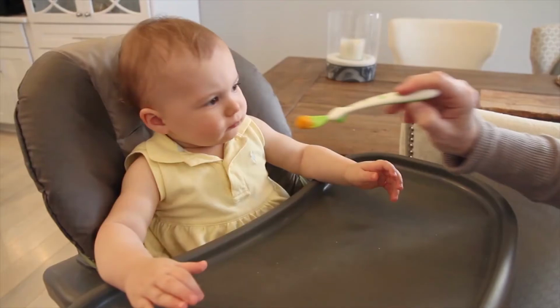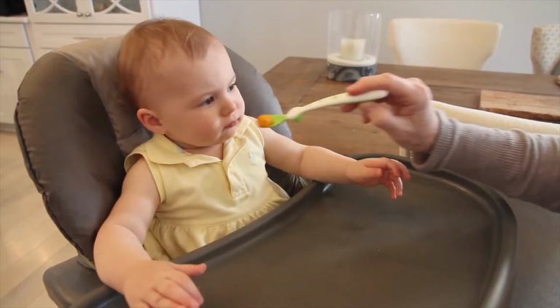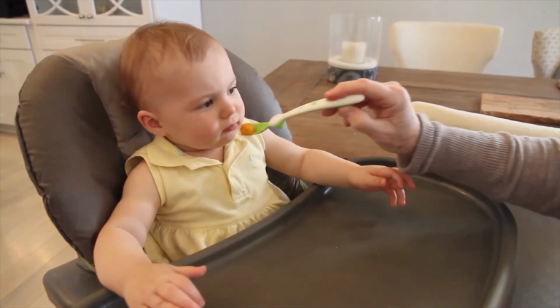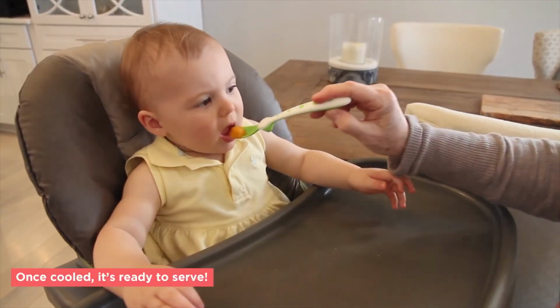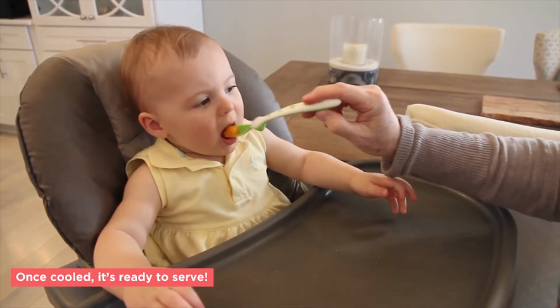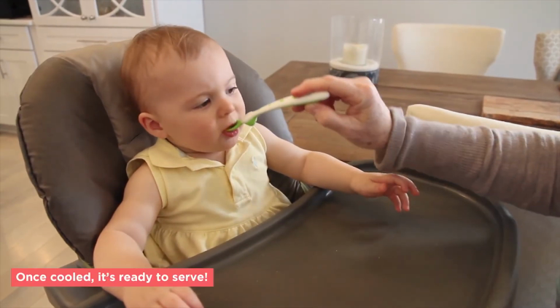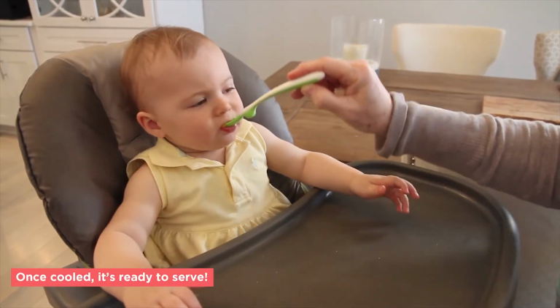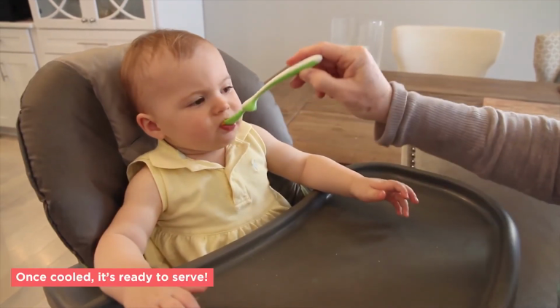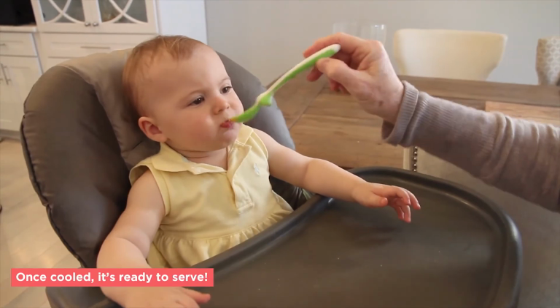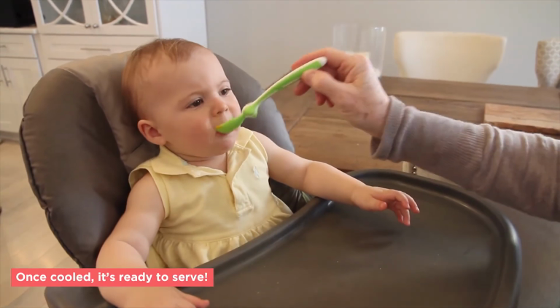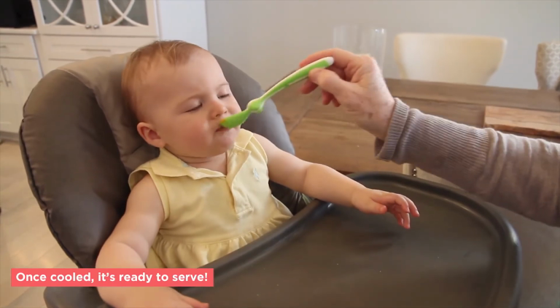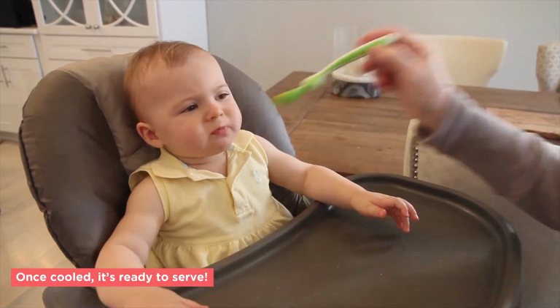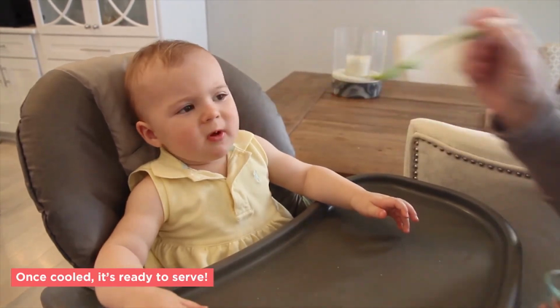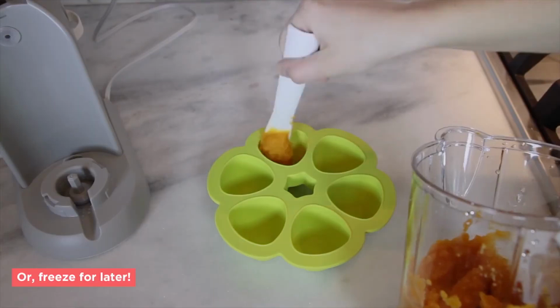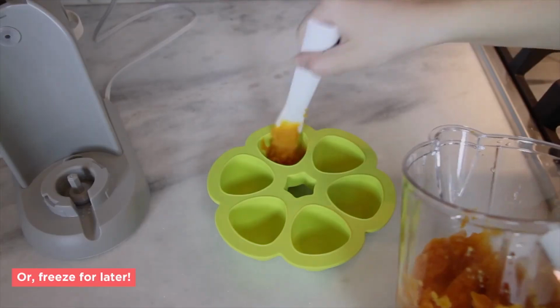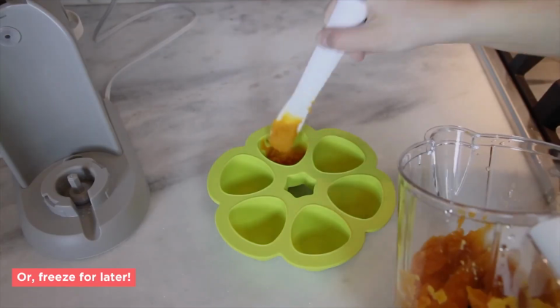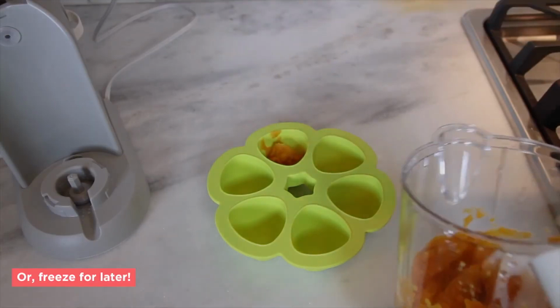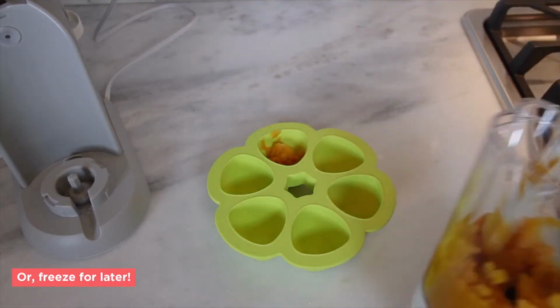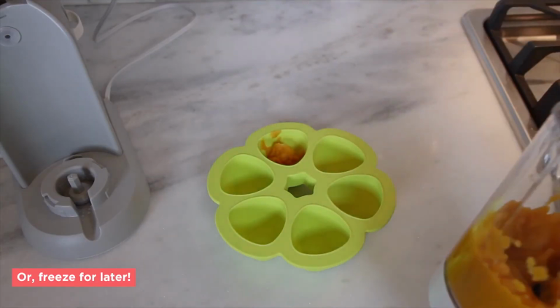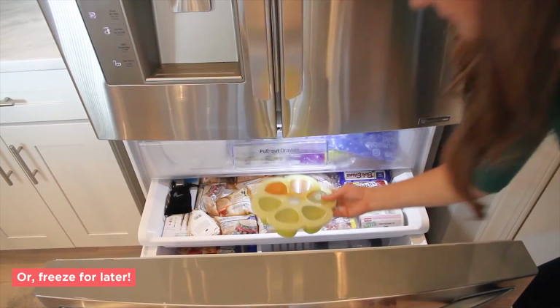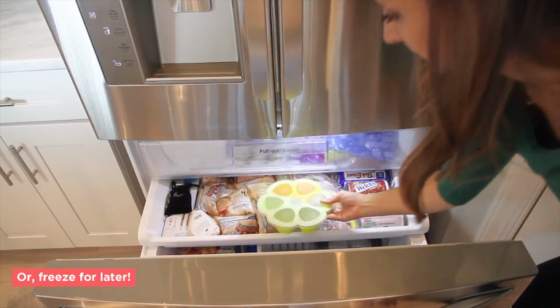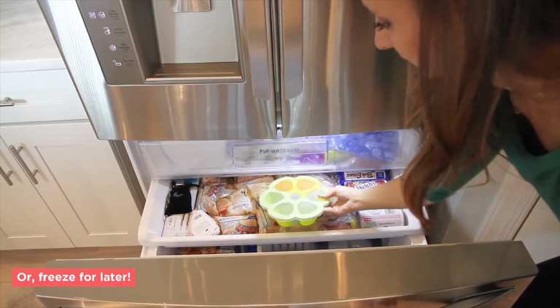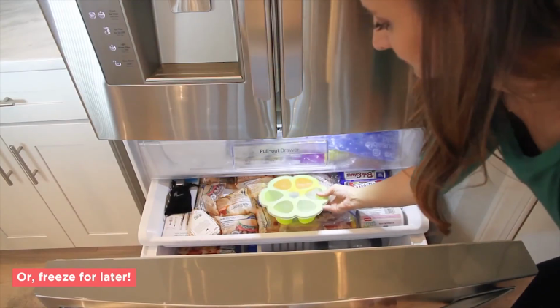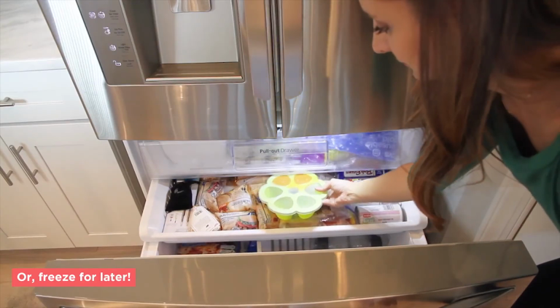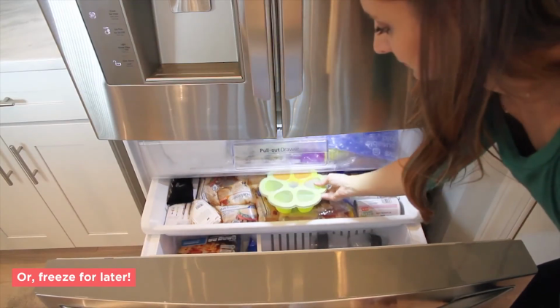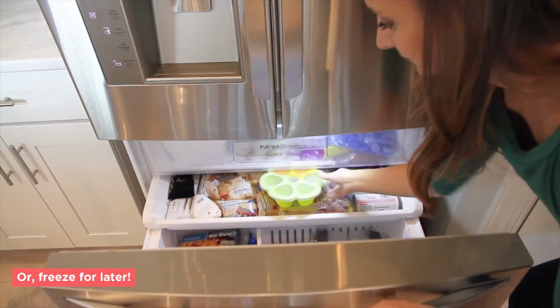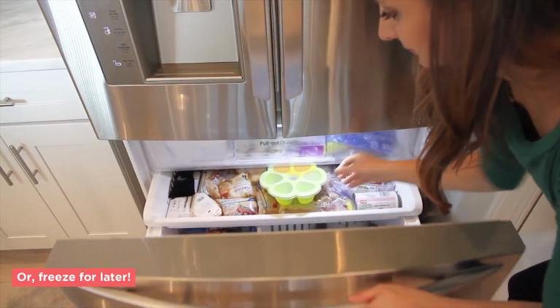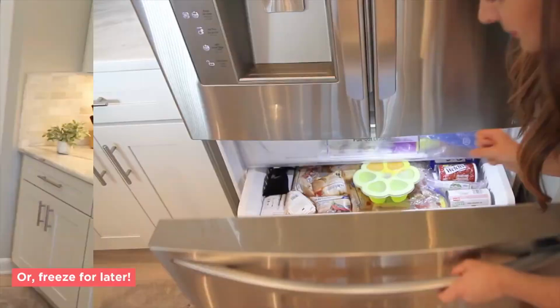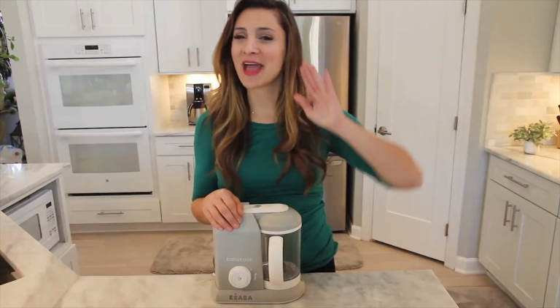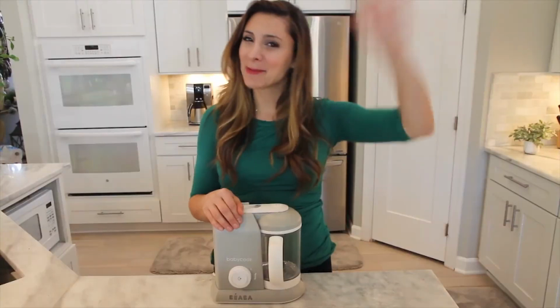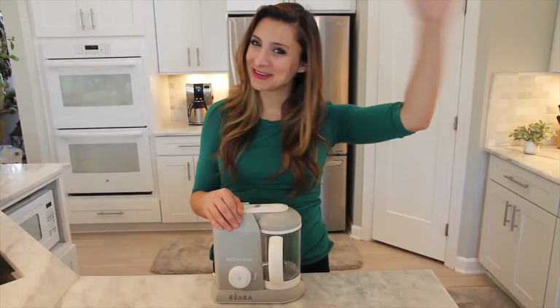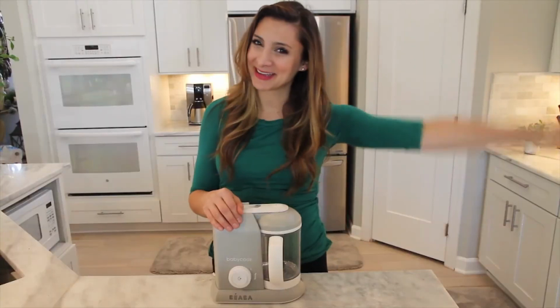Once it's cooled, it's ready to serve, or you can freeze the food for later. Happy cooking!